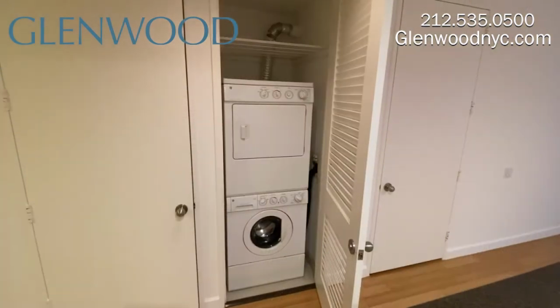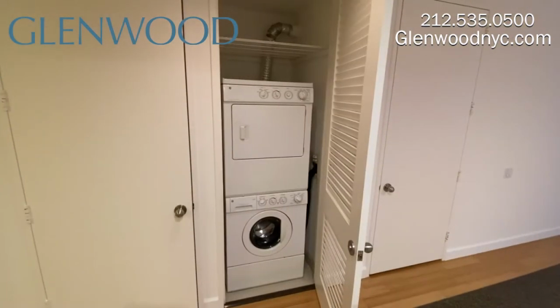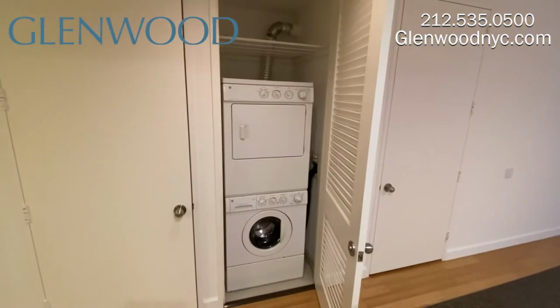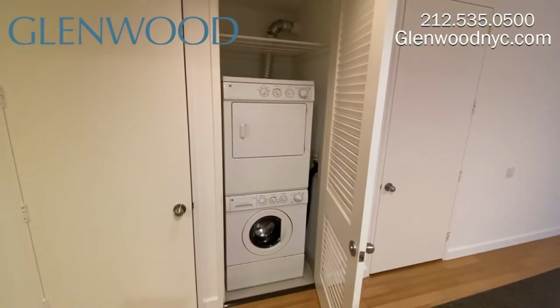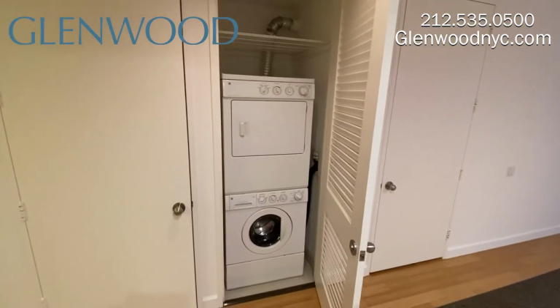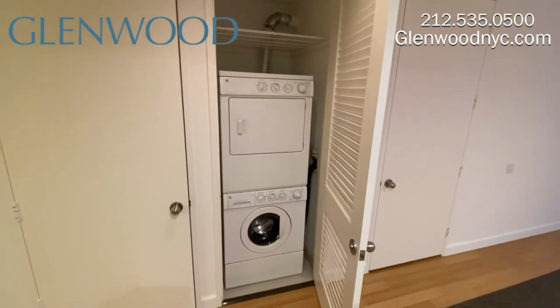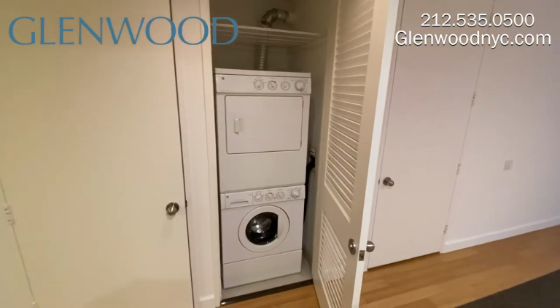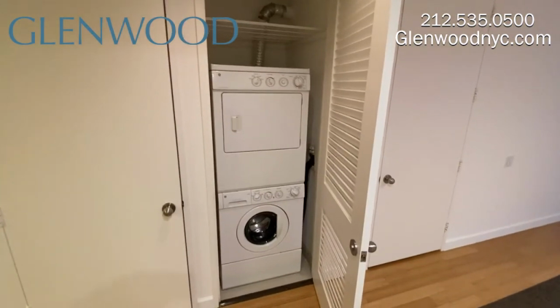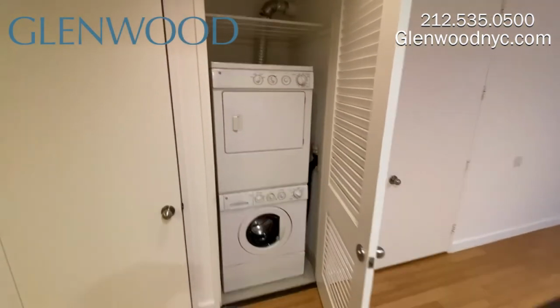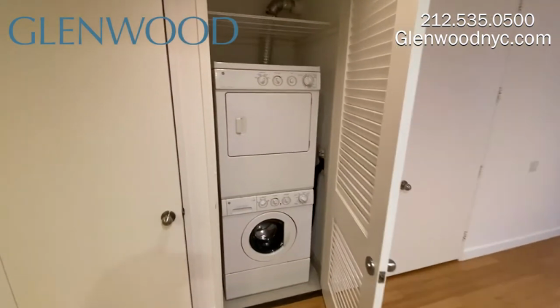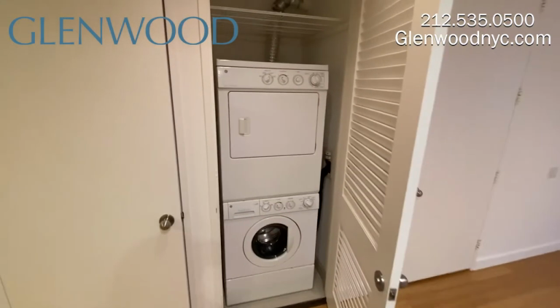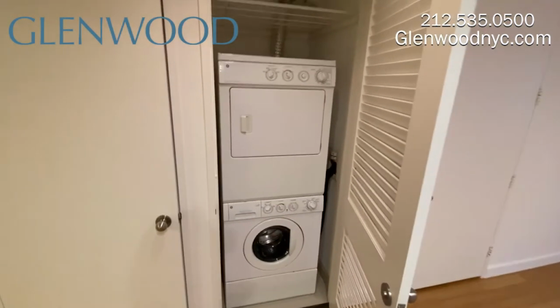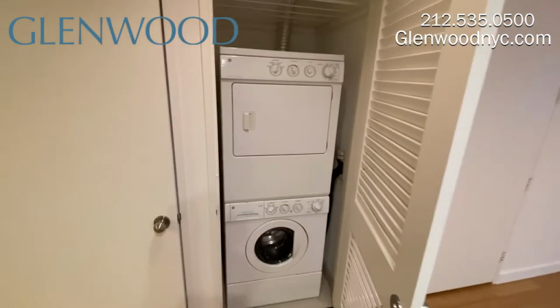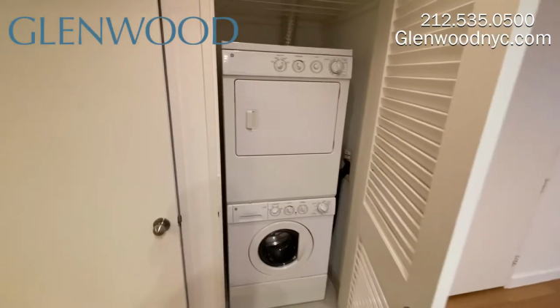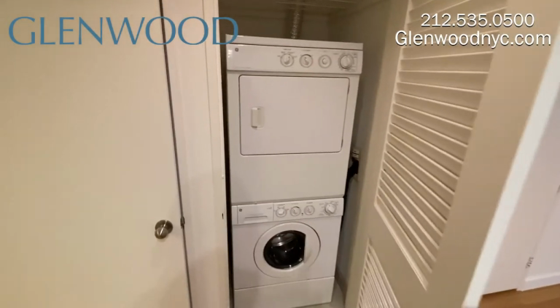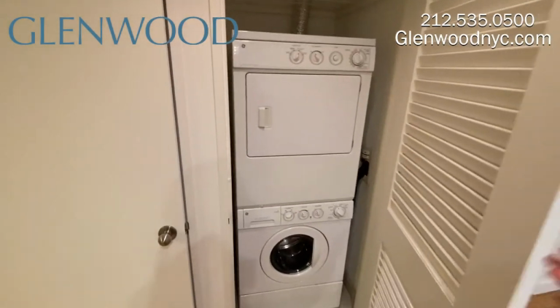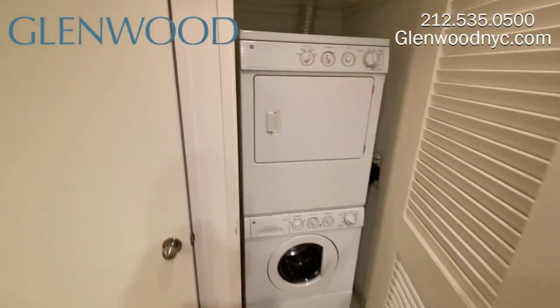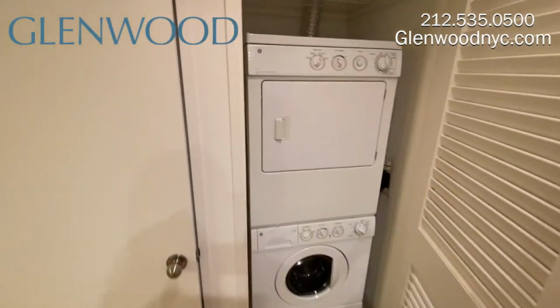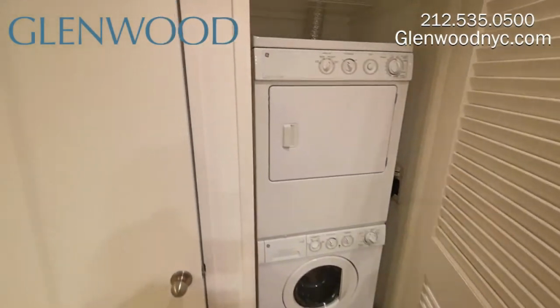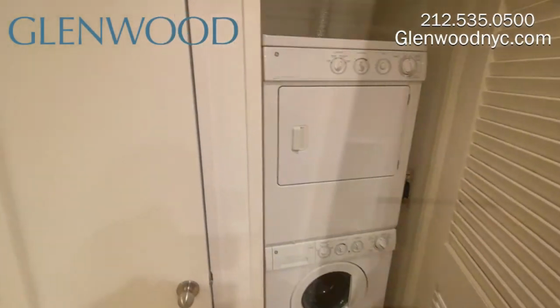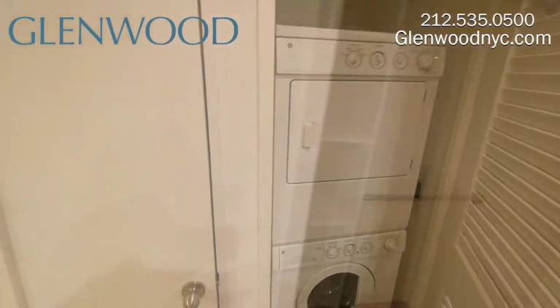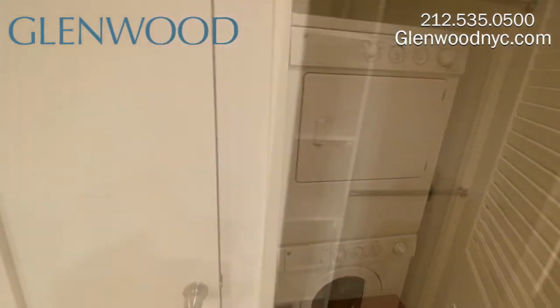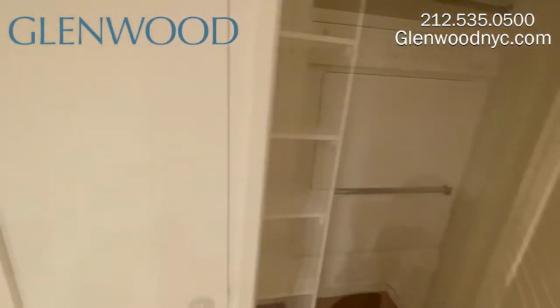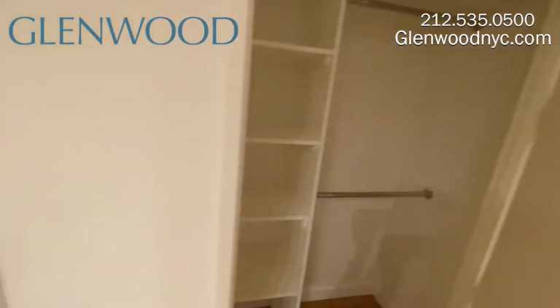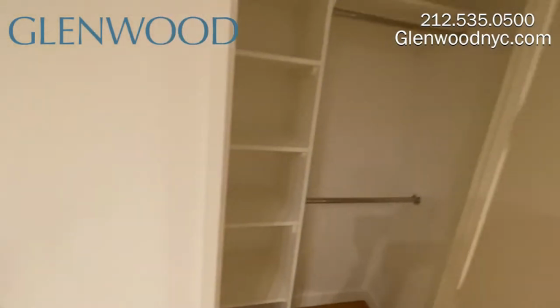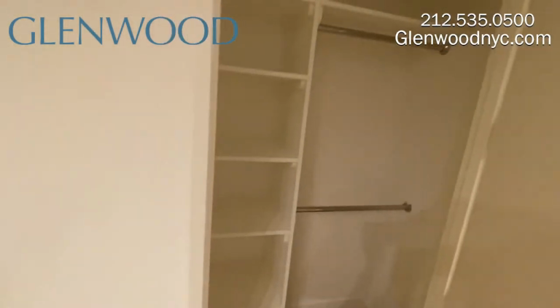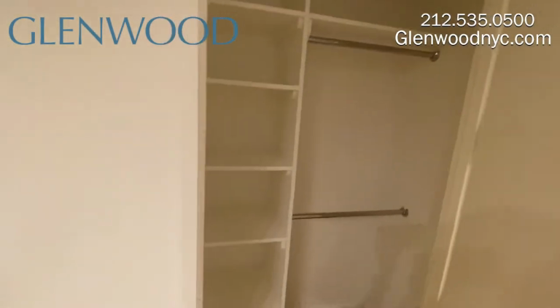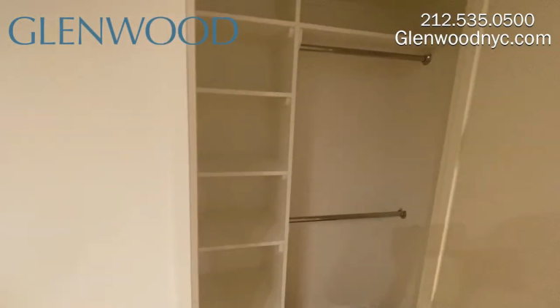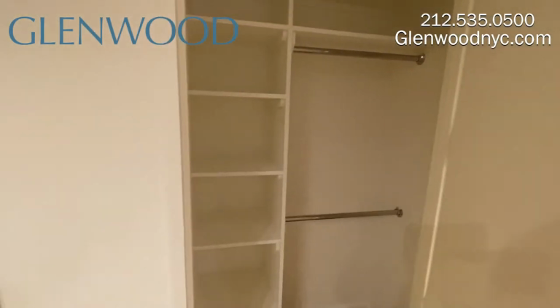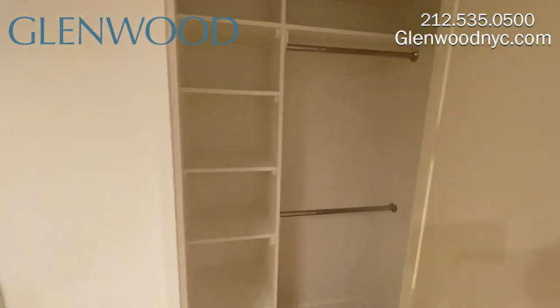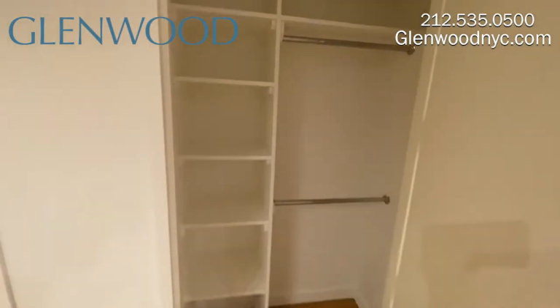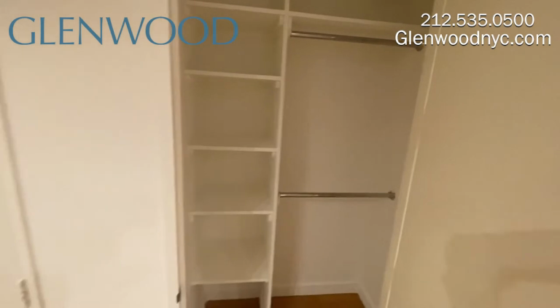This home has a full-size washer and vented dryer. There's amazing closet space.